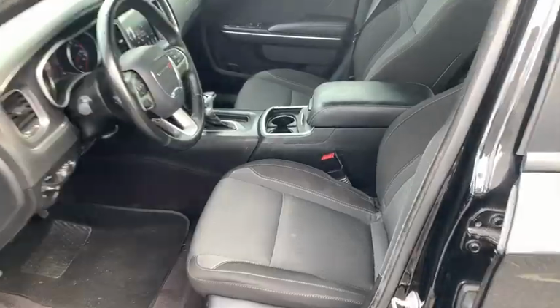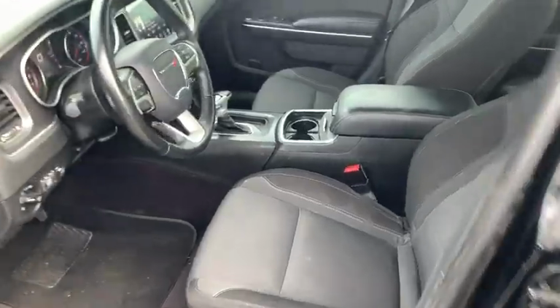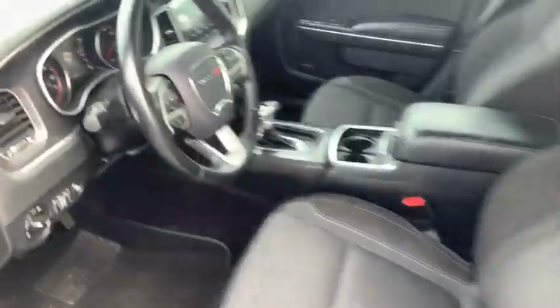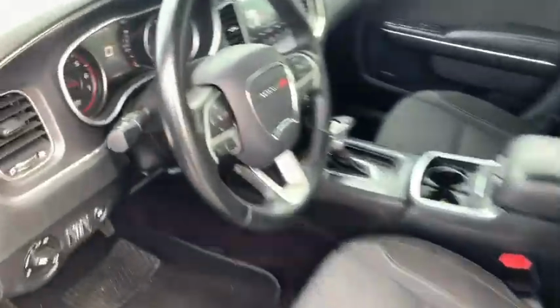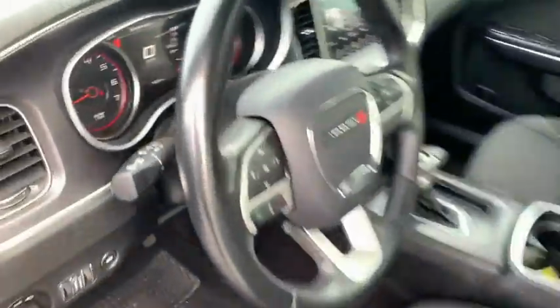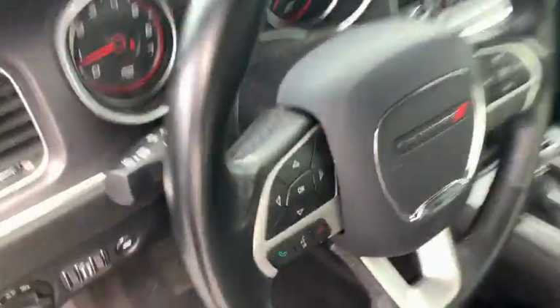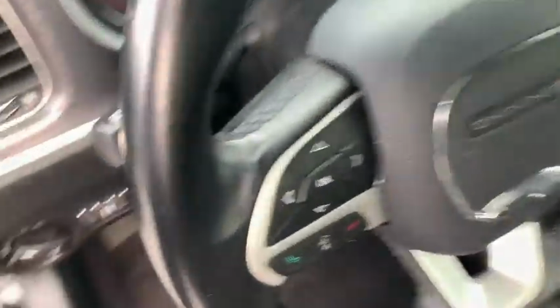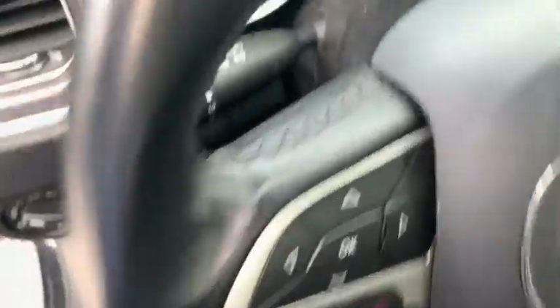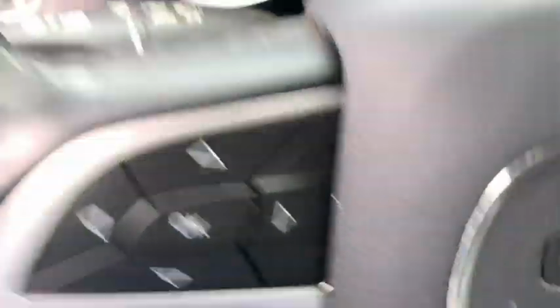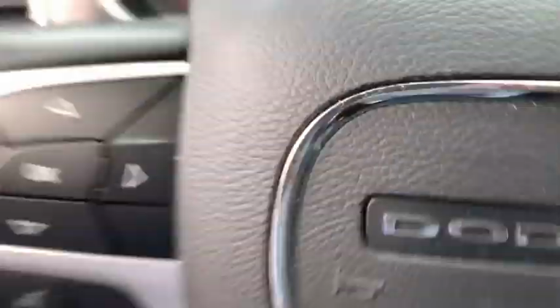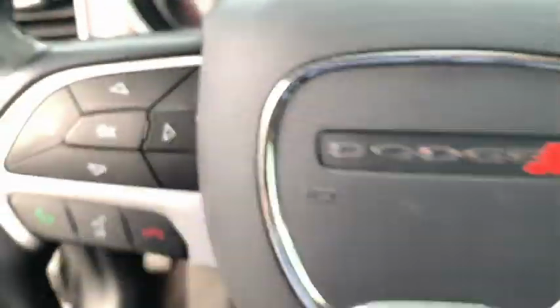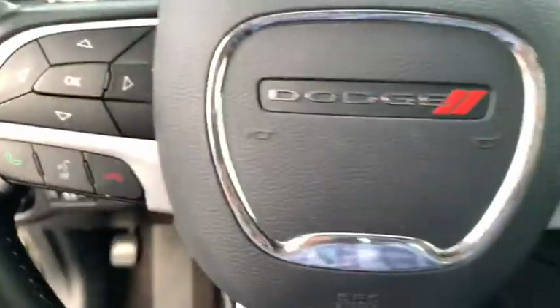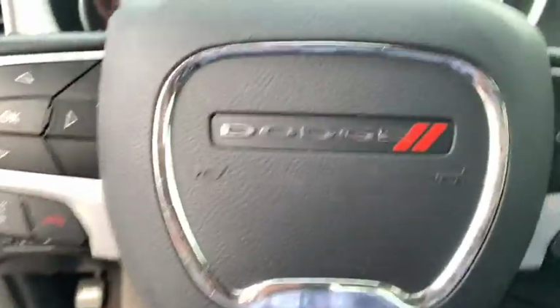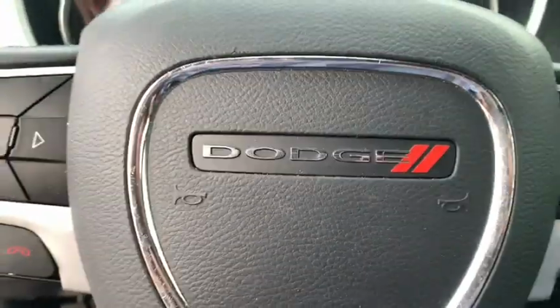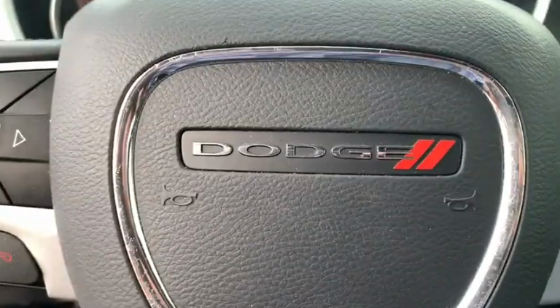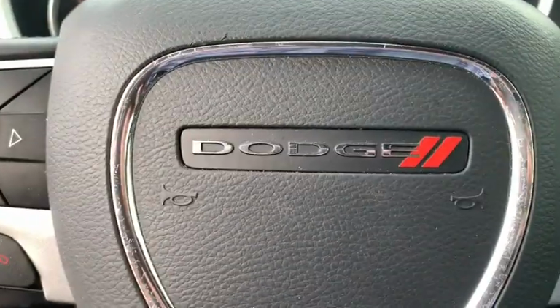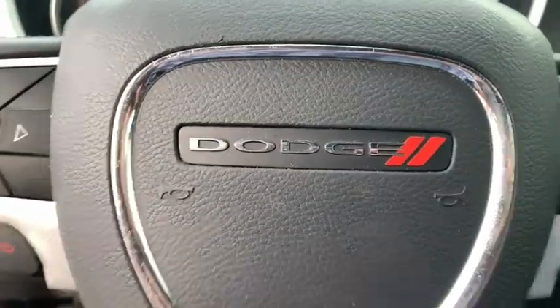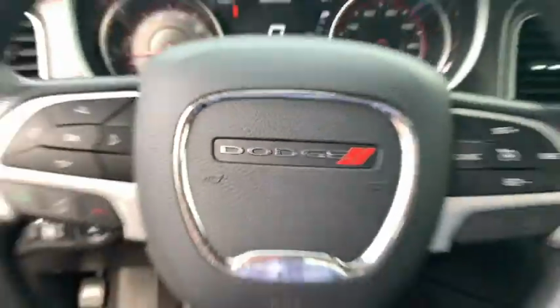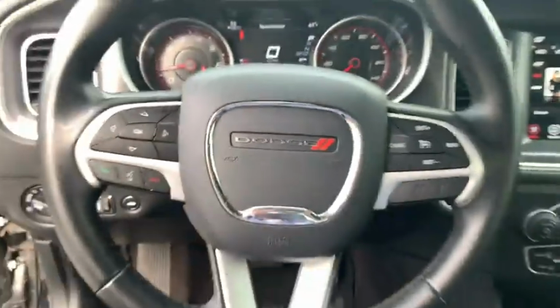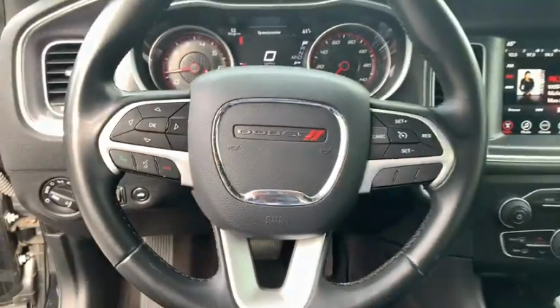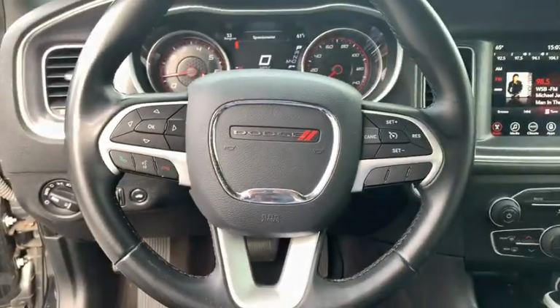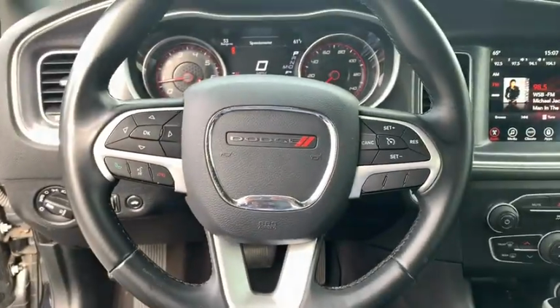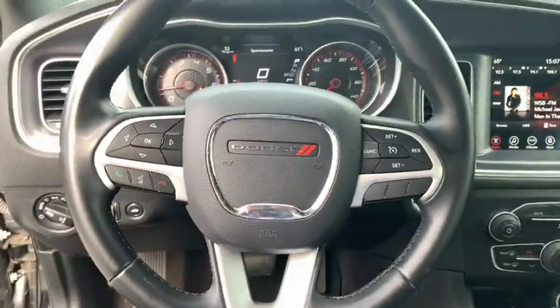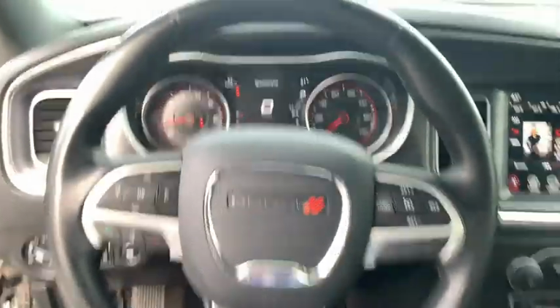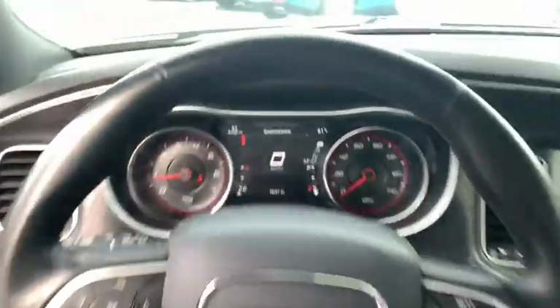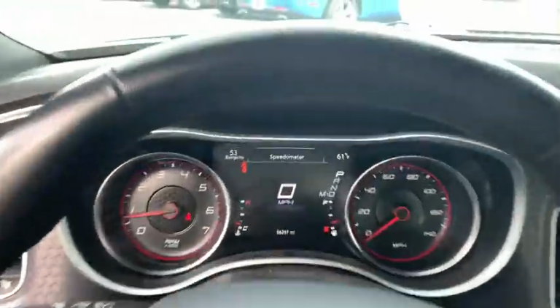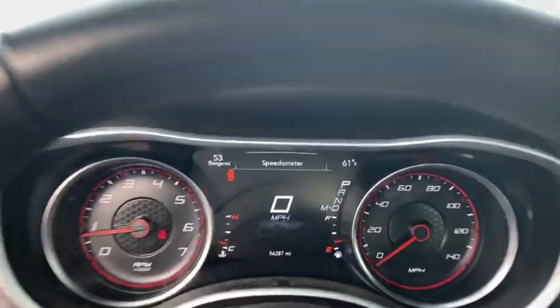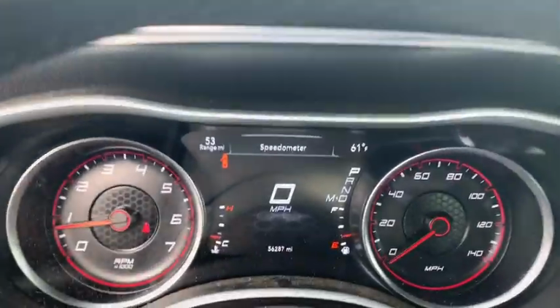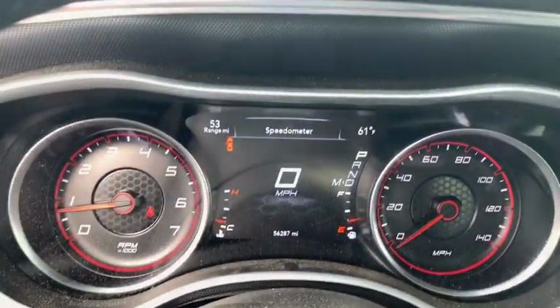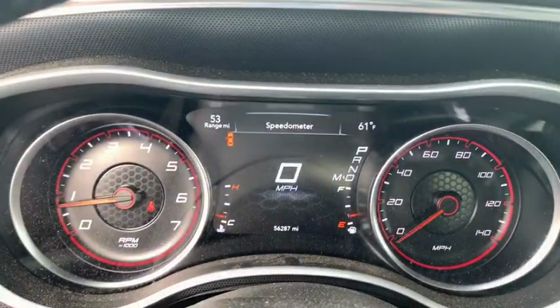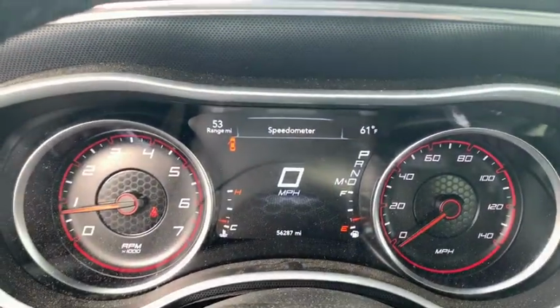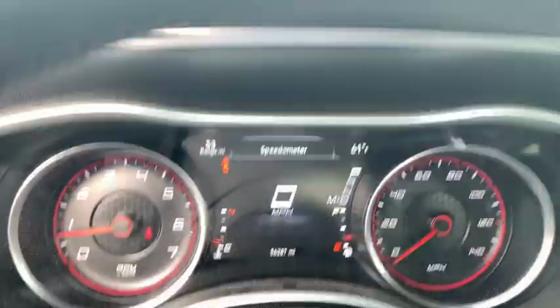Four-wheel disc brakes, cruise control, premium sound system, AM-FM stereo radio, rear defrost.